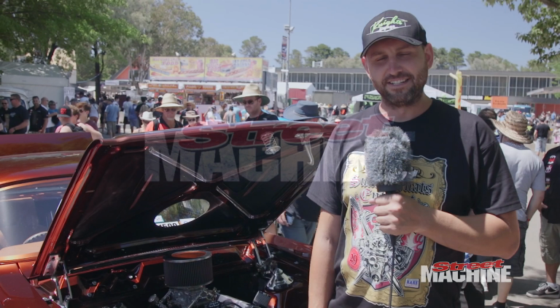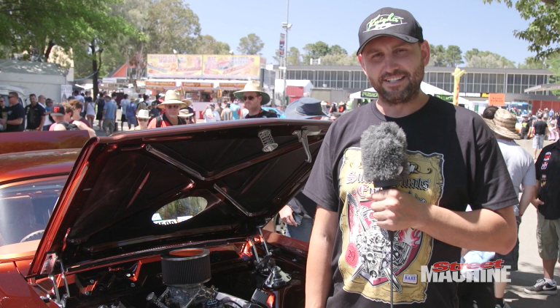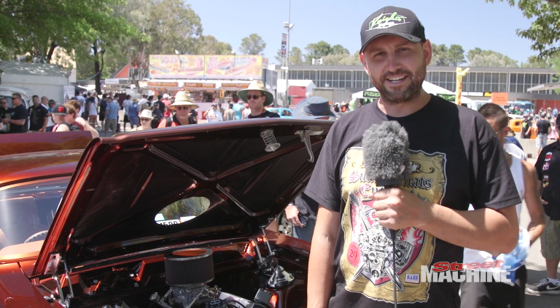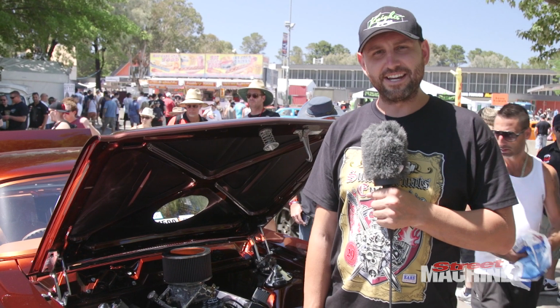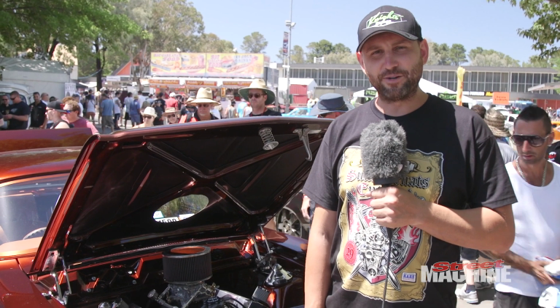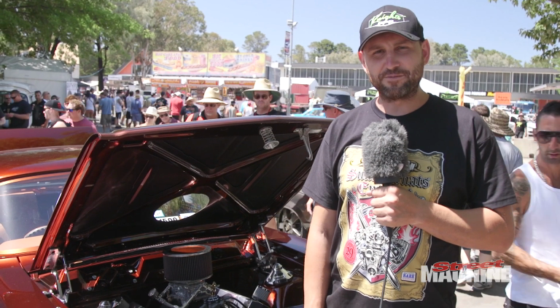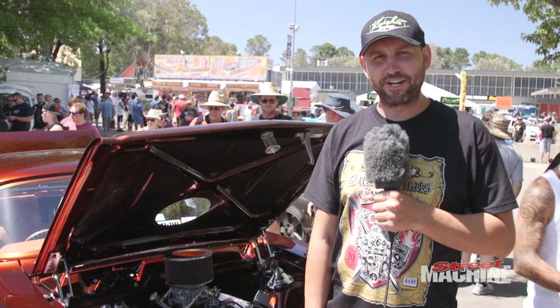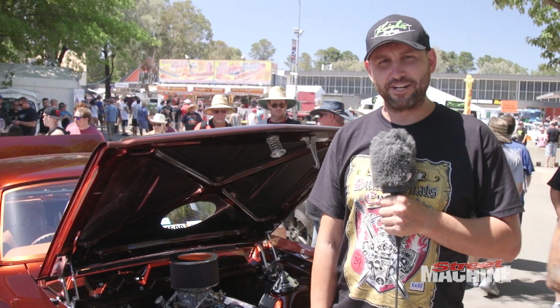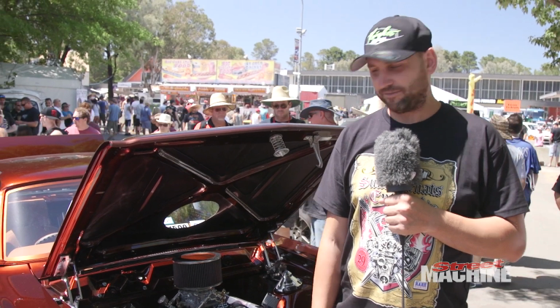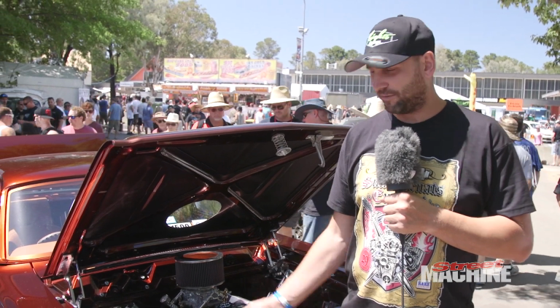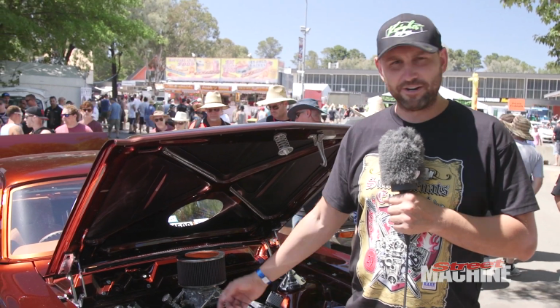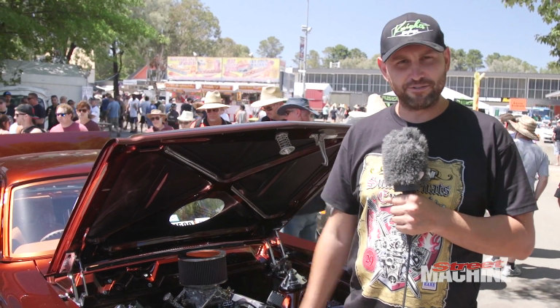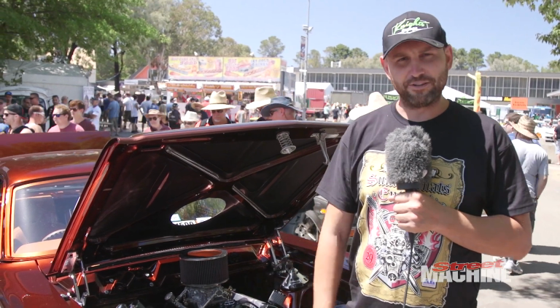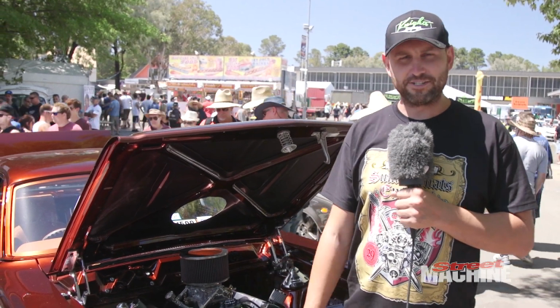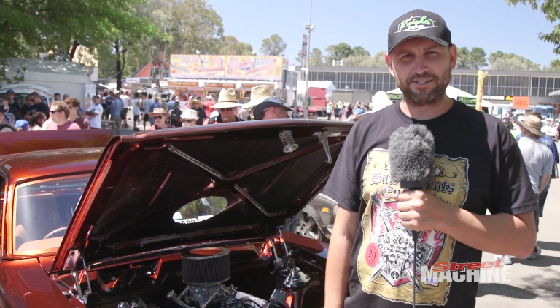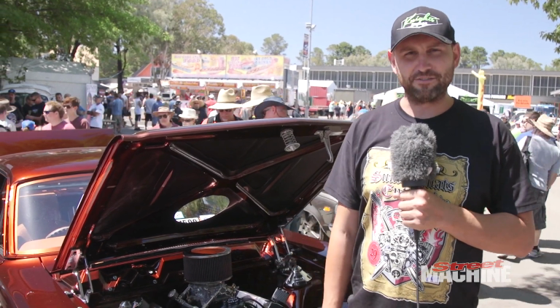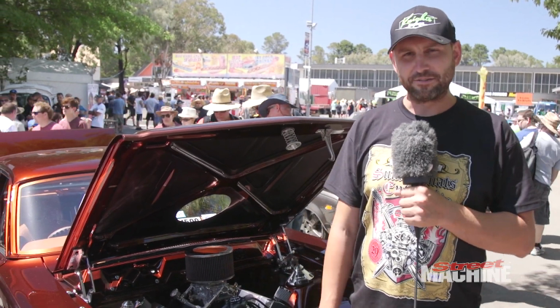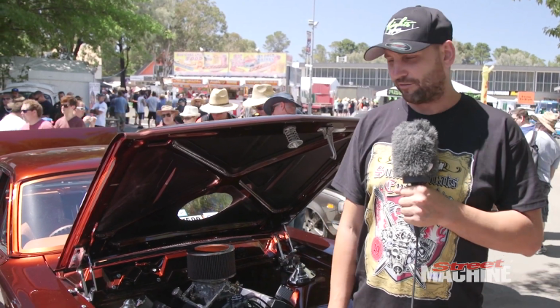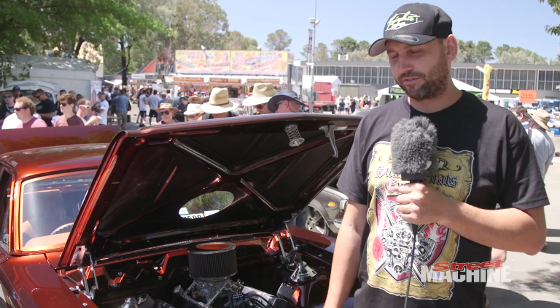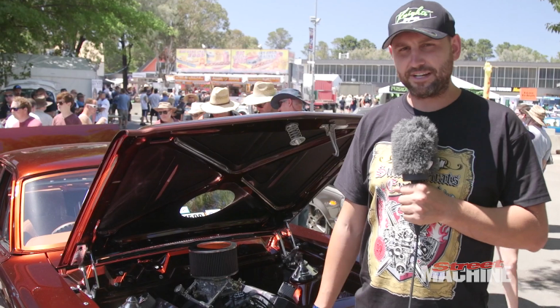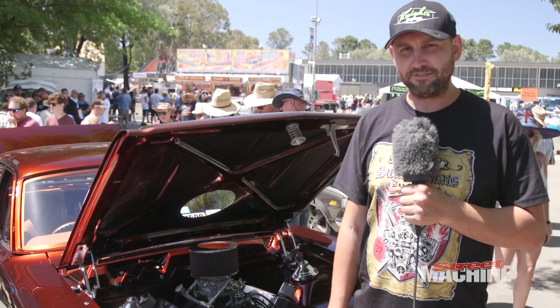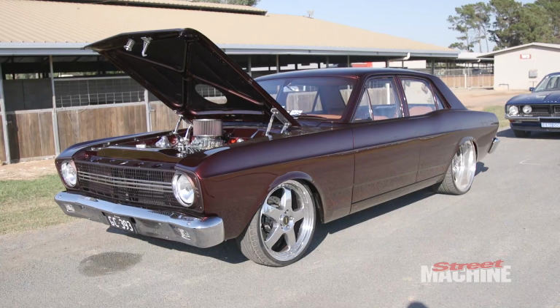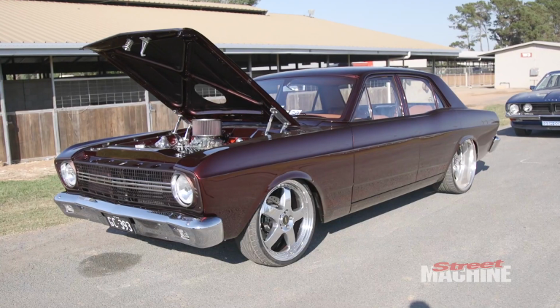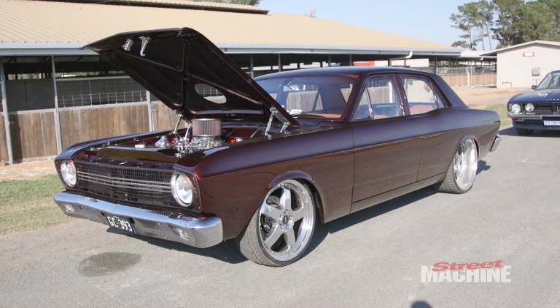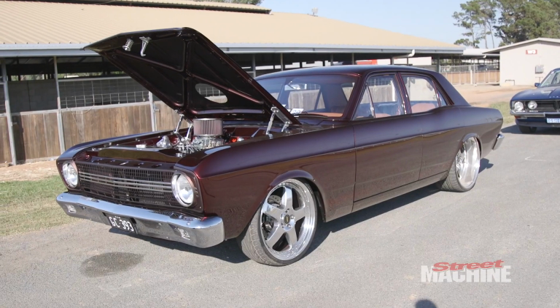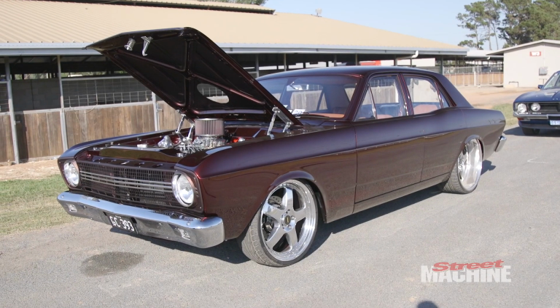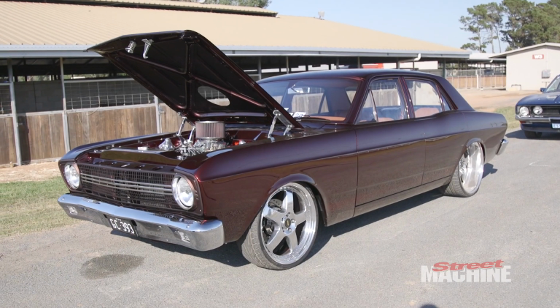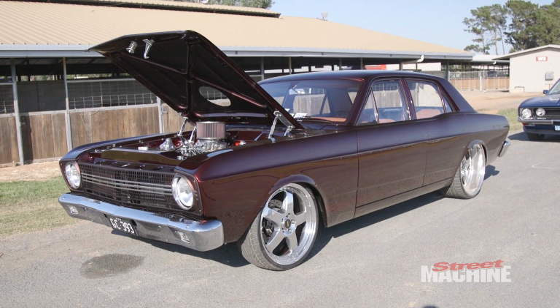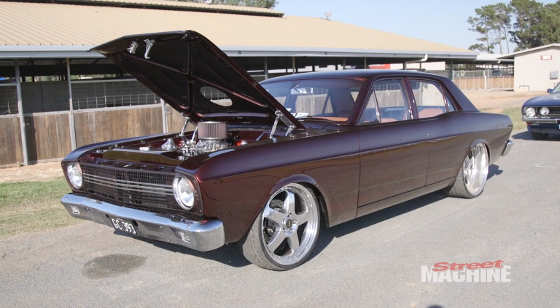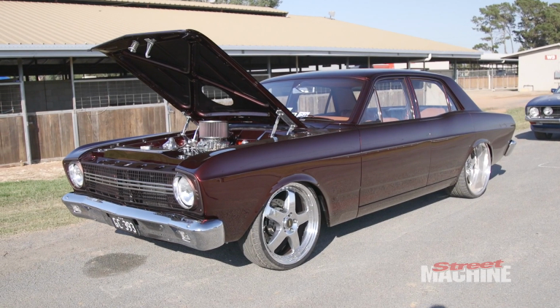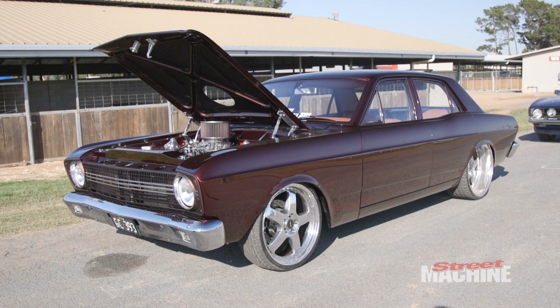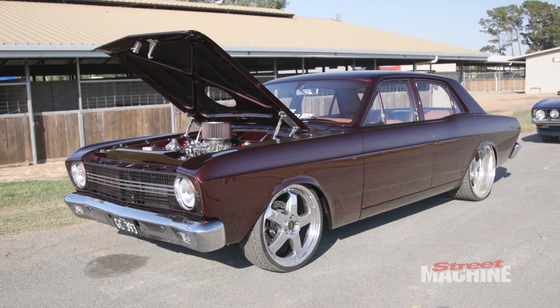G'day, my name is Grant Connor. I'm the owner of a 1967 Ford Falcon. We've got a few things that we'll run through.